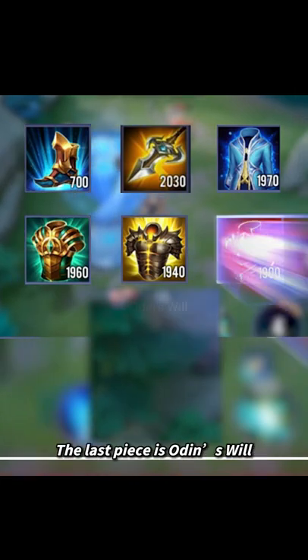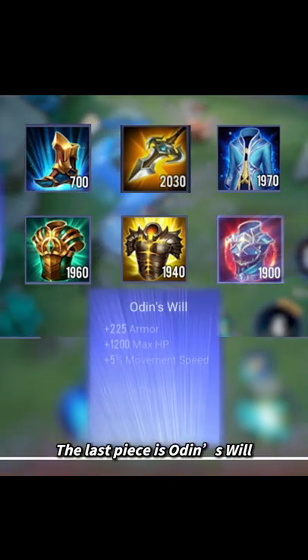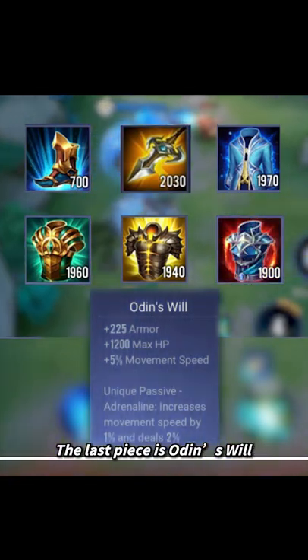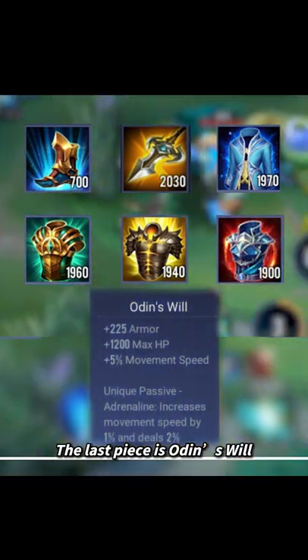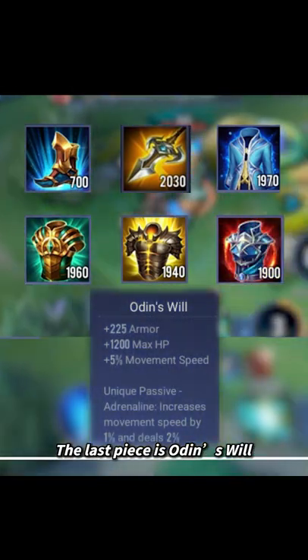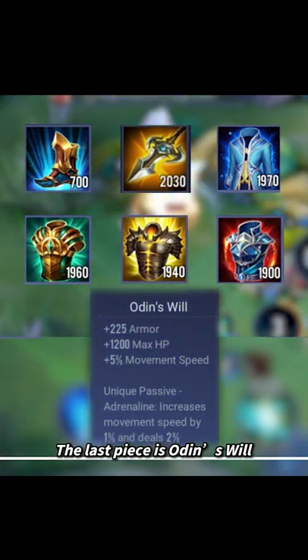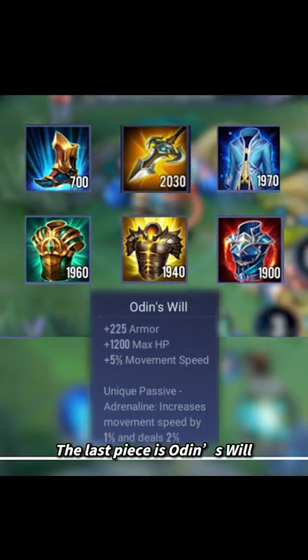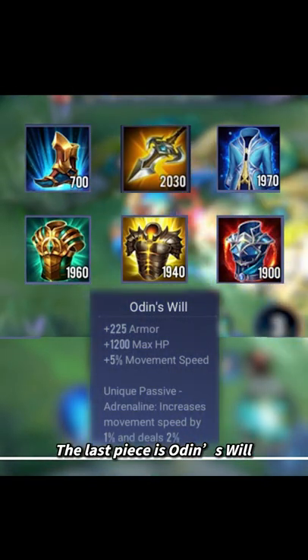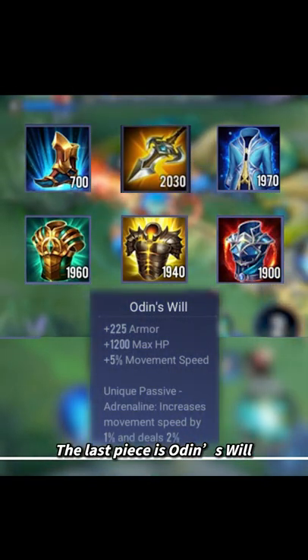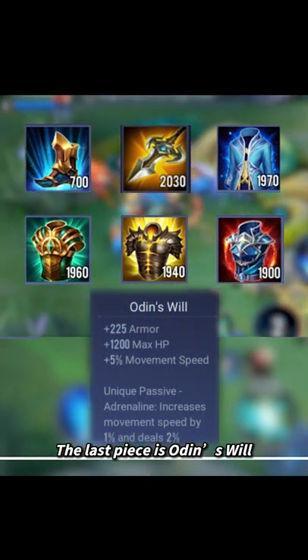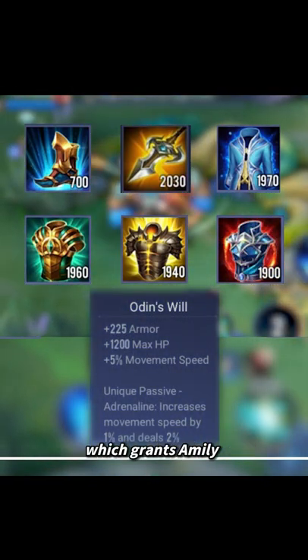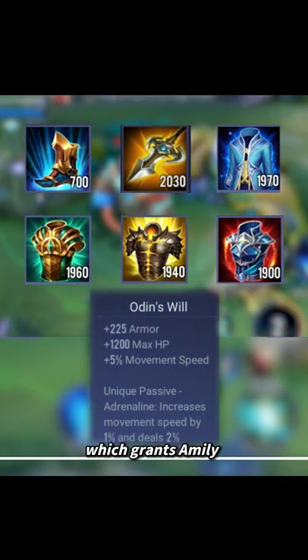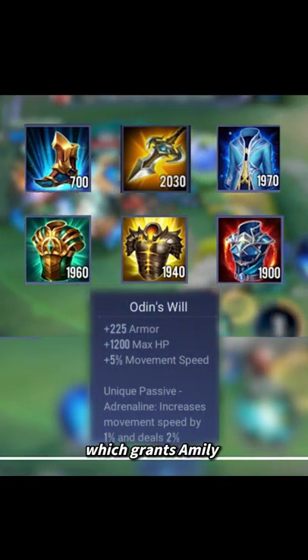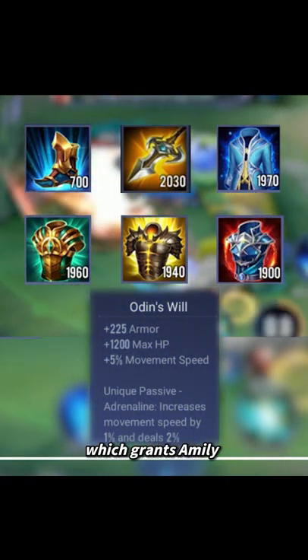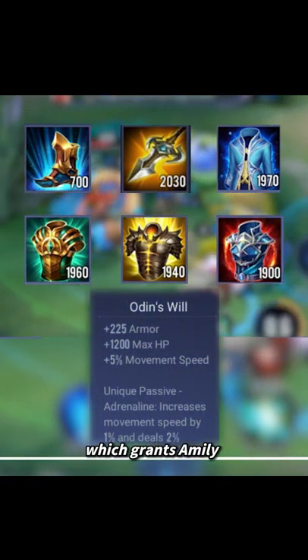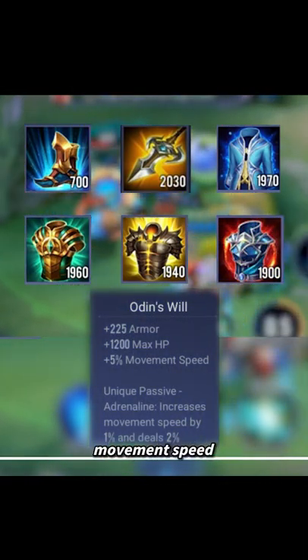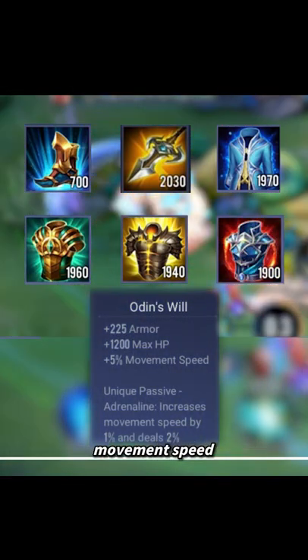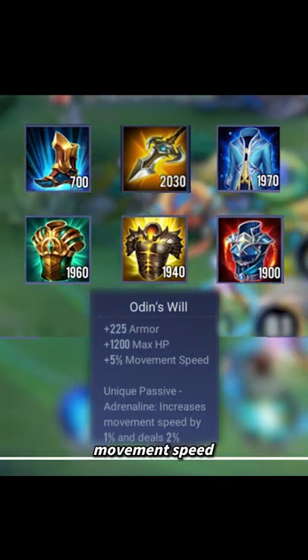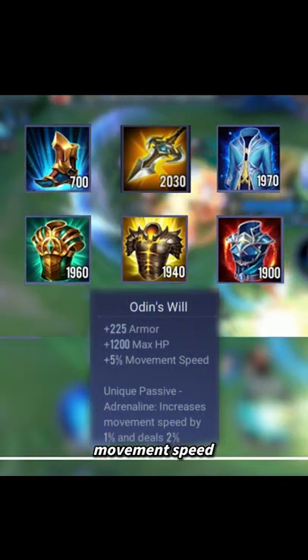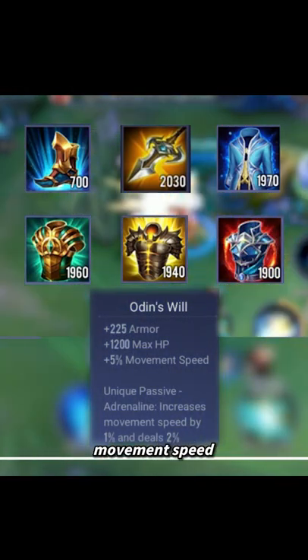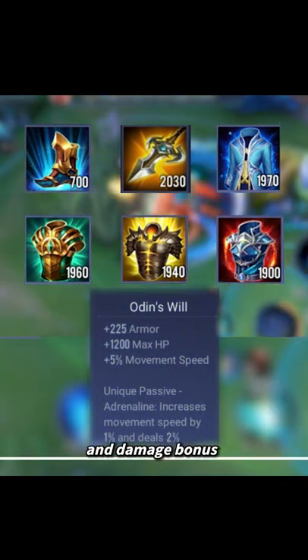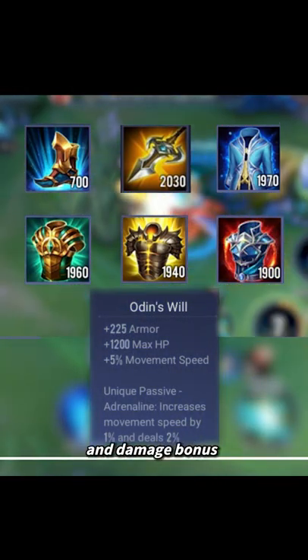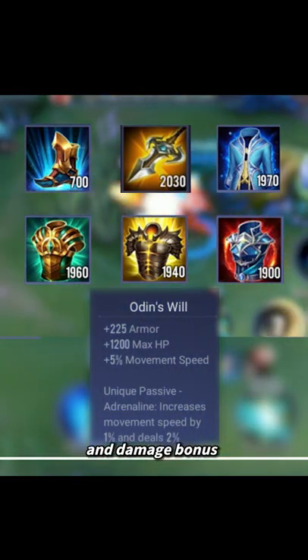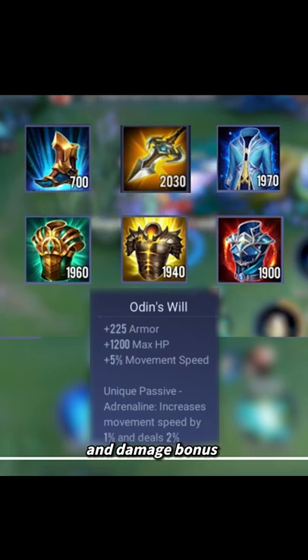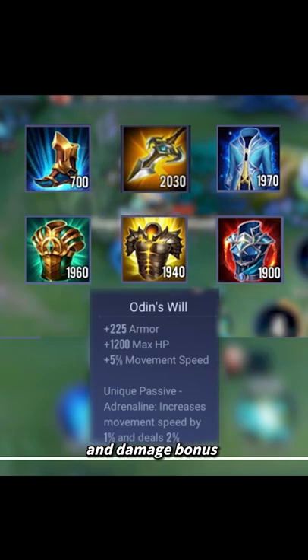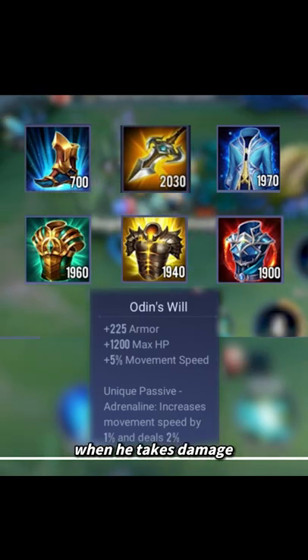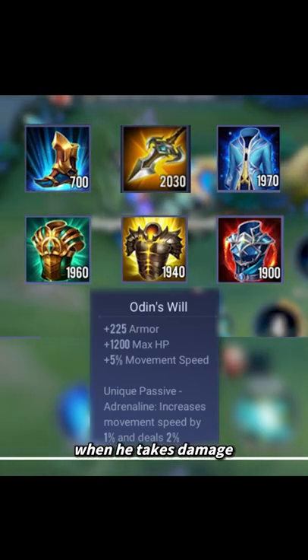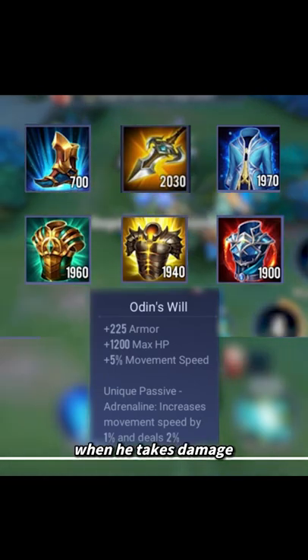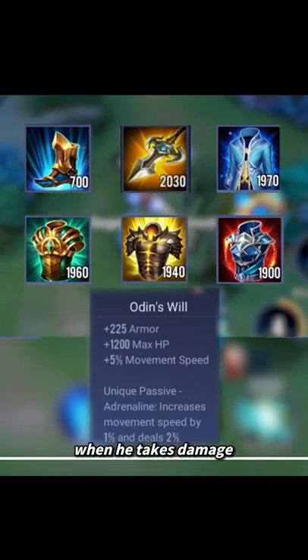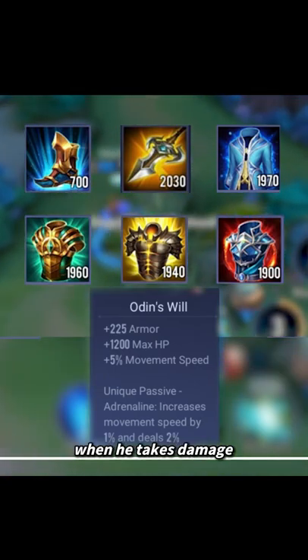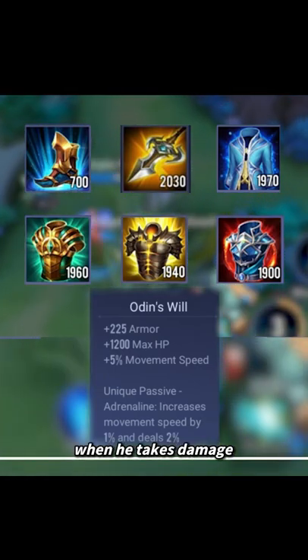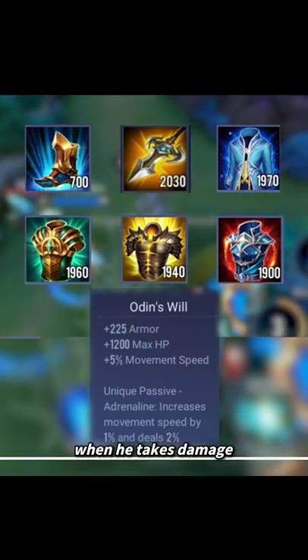The last piece is Arden's World, which grants Emily movement speed and a damage bonus when she takes damage.